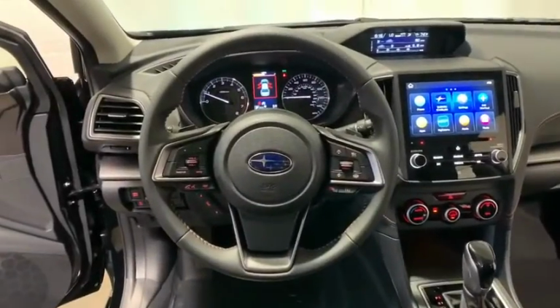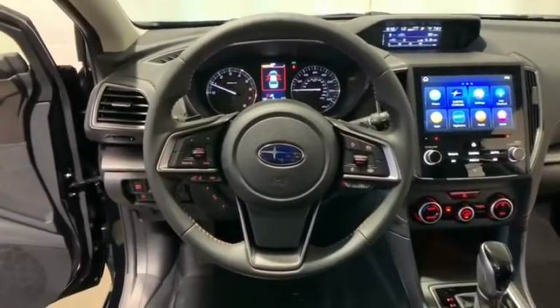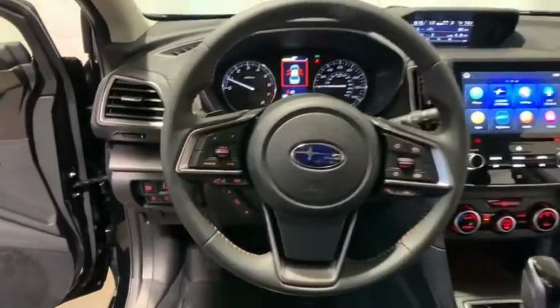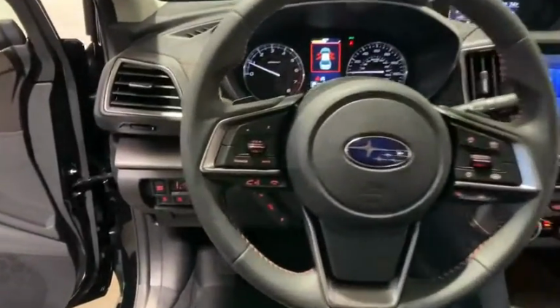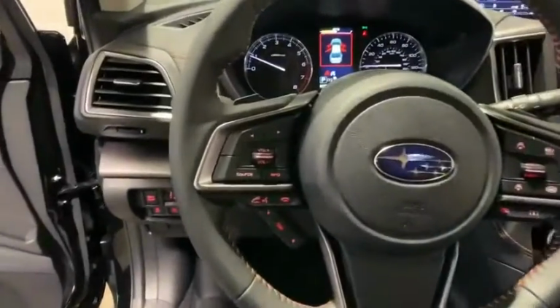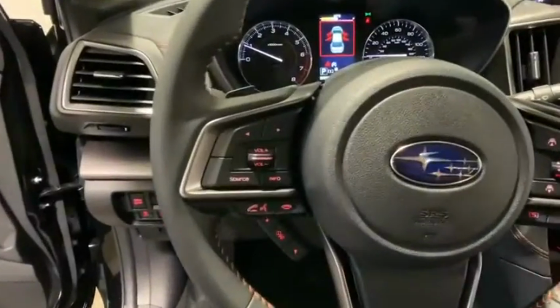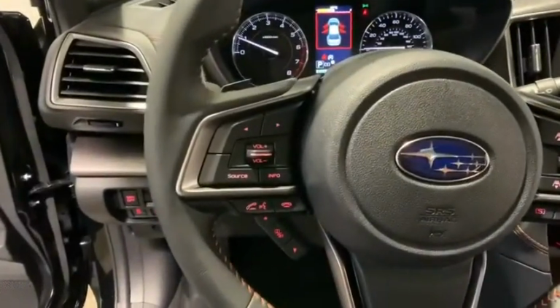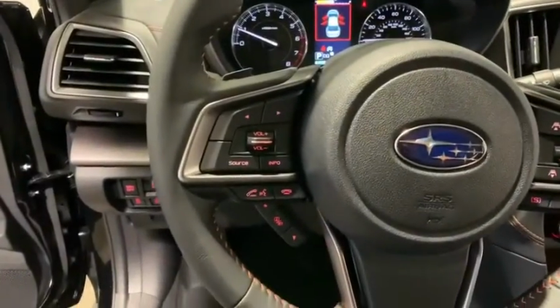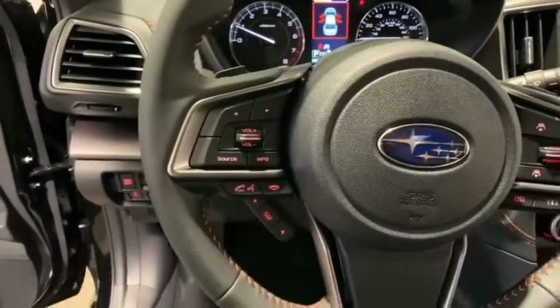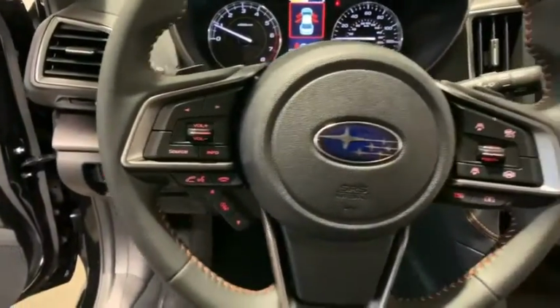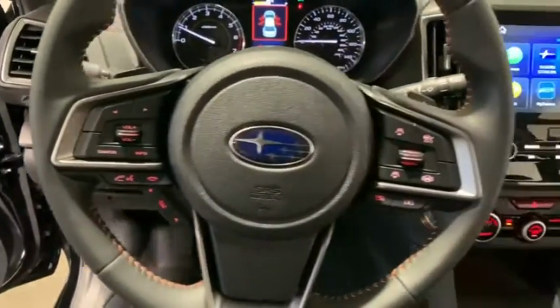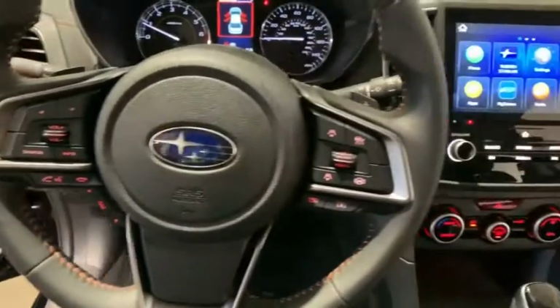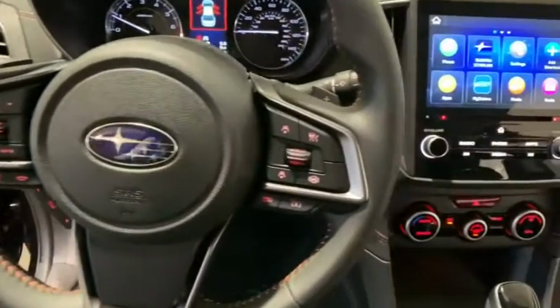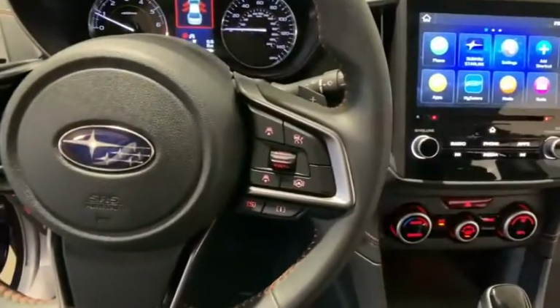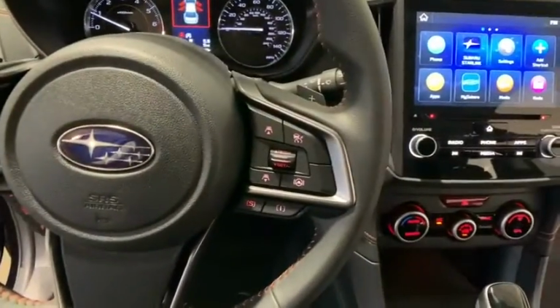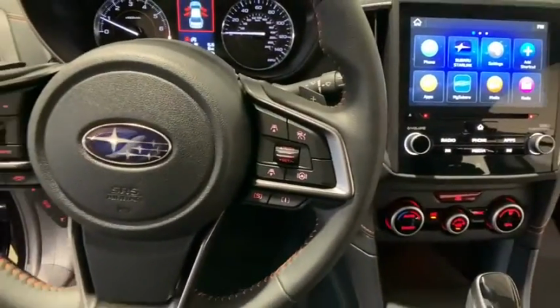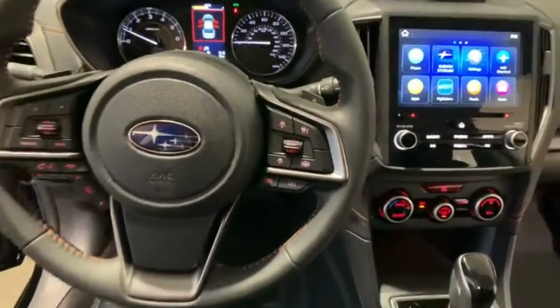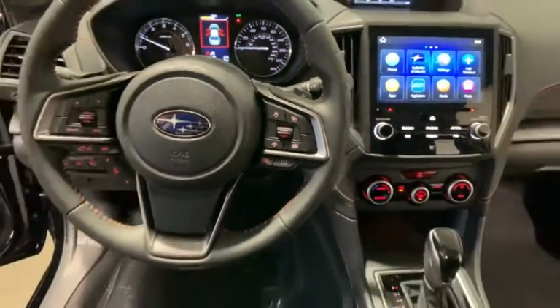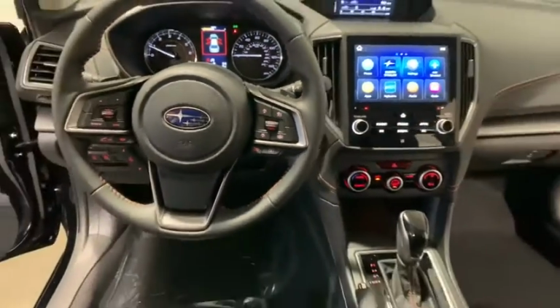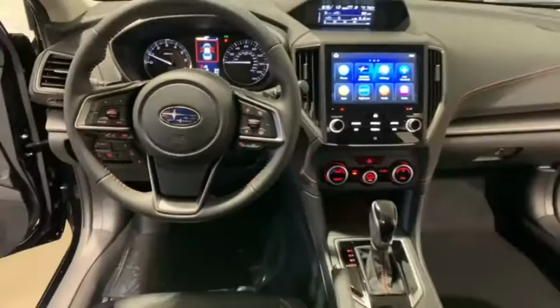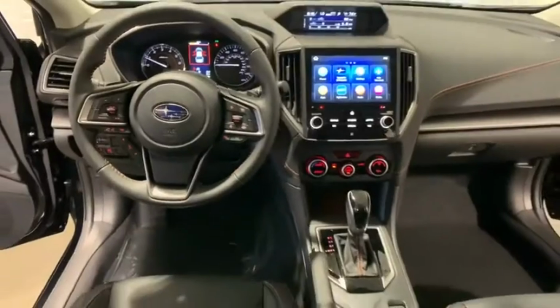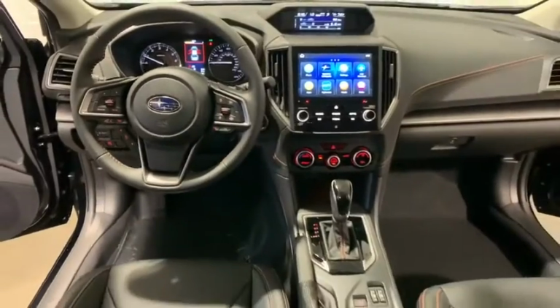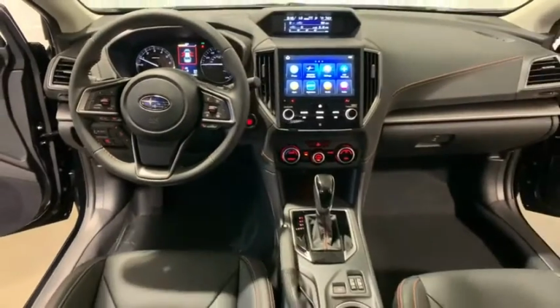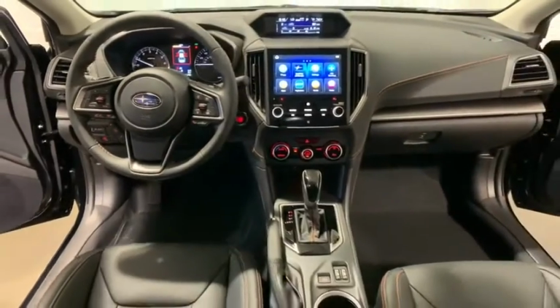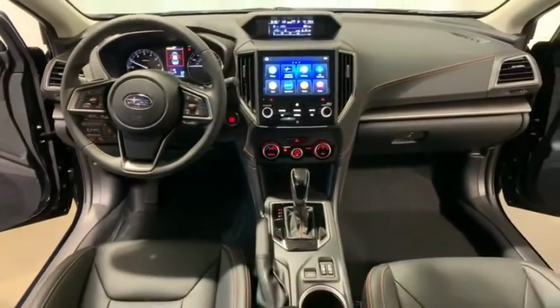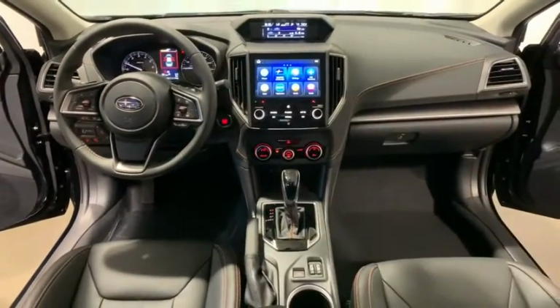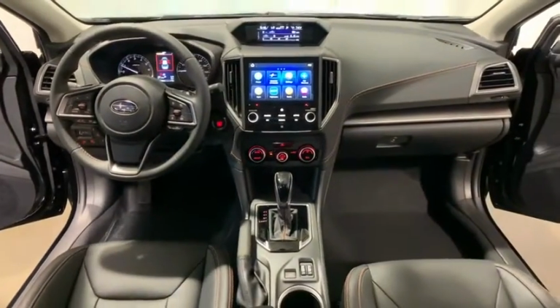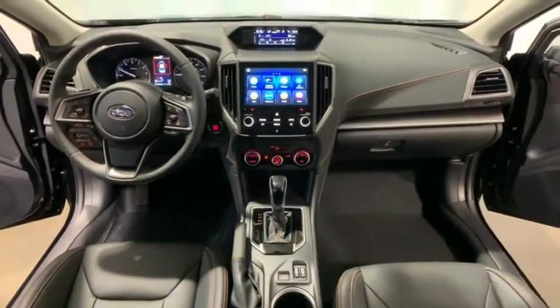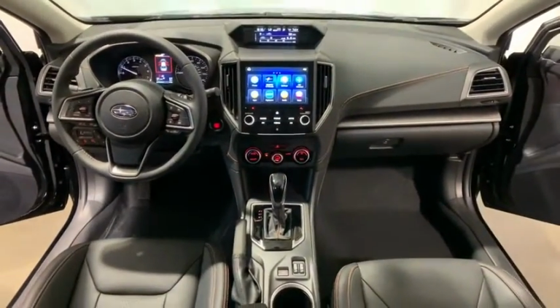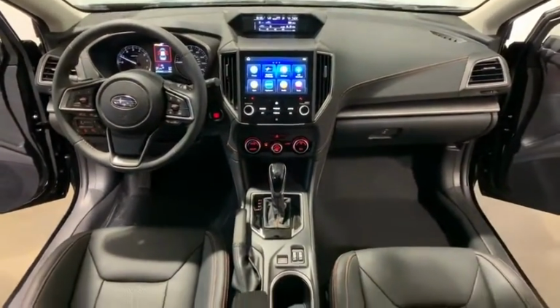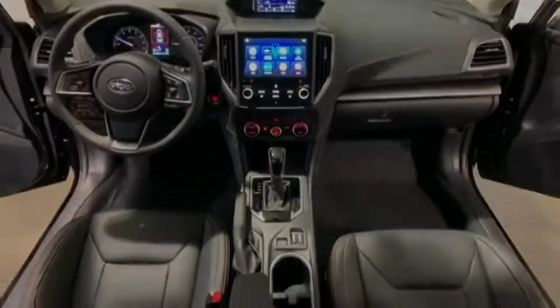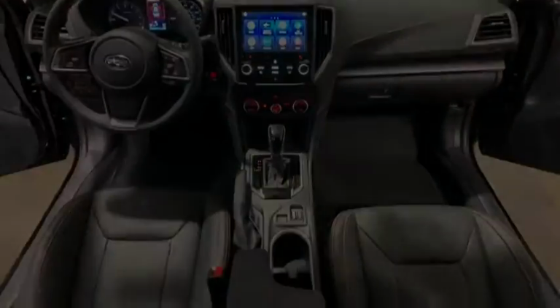Power windows, electronic stability control, CD player, tachometer, overhead console, panic alarm, remote key.